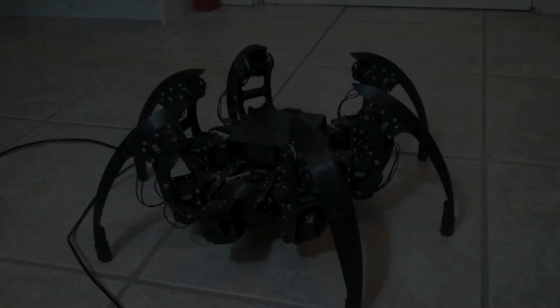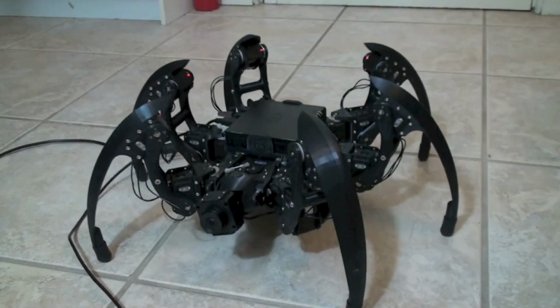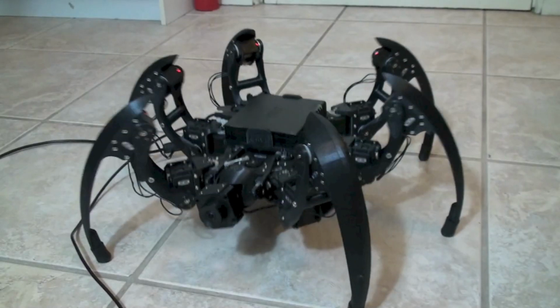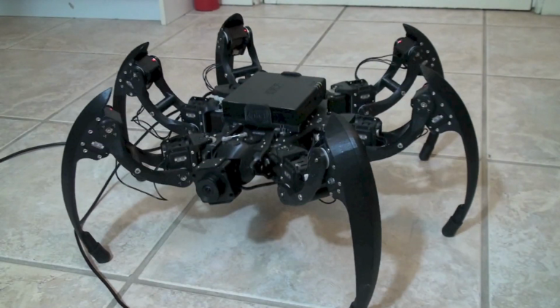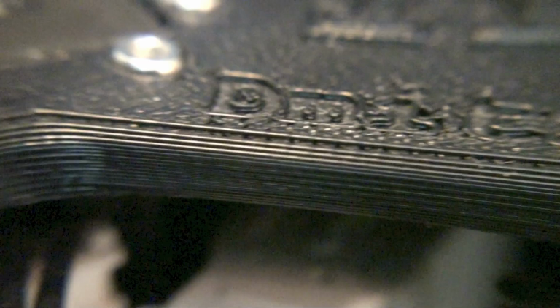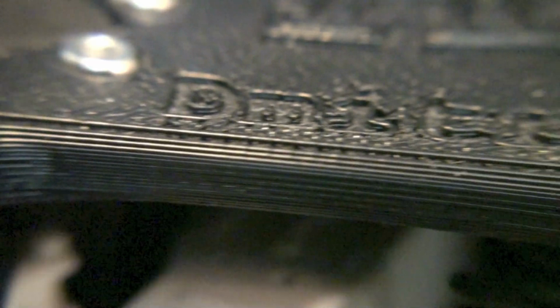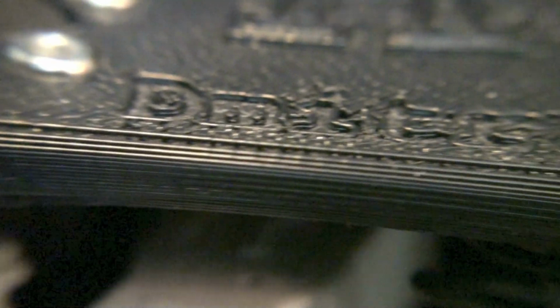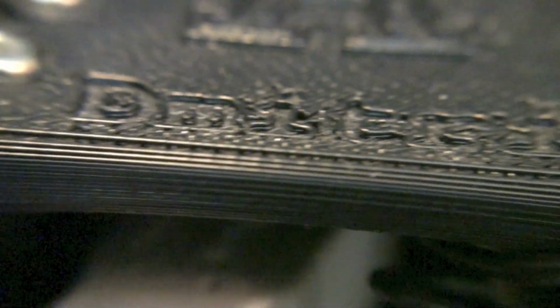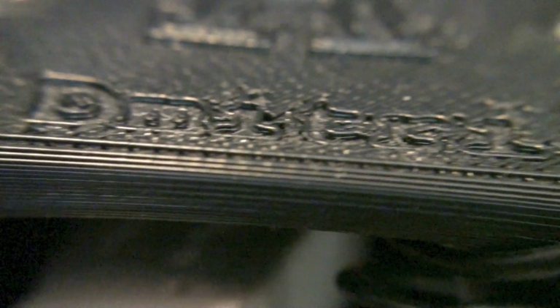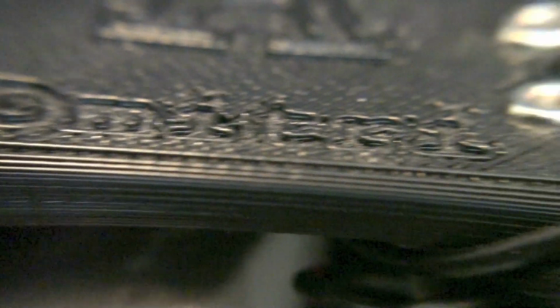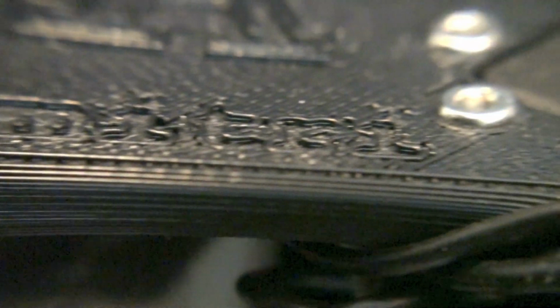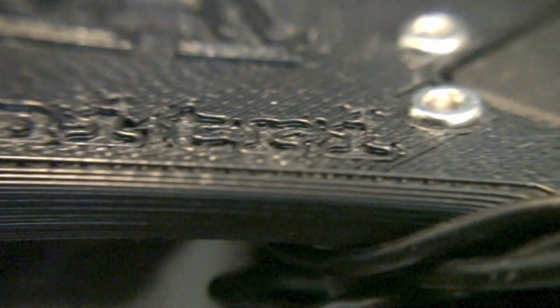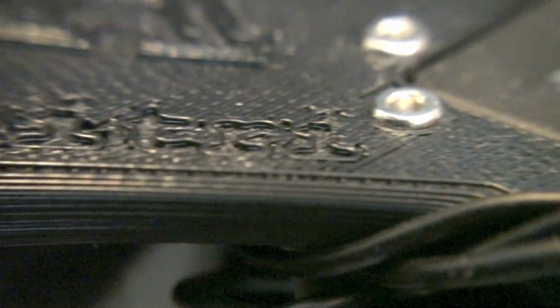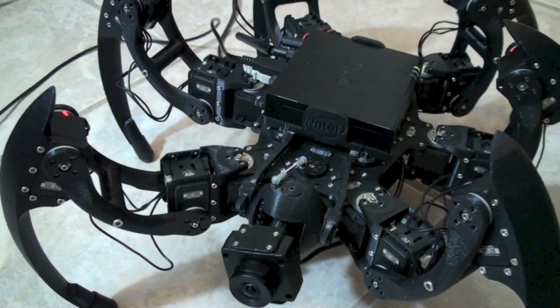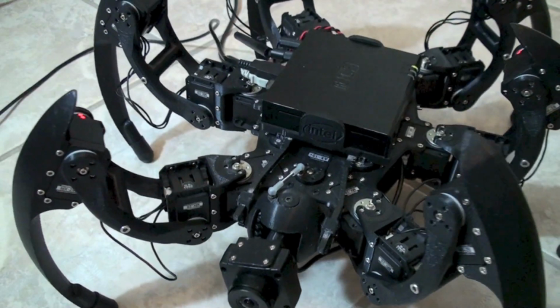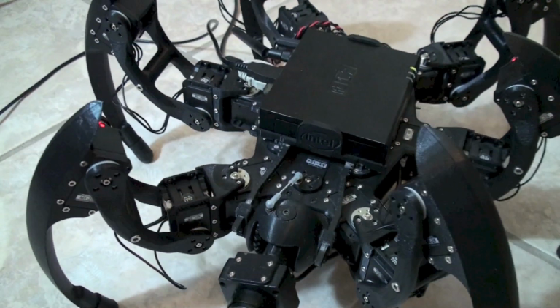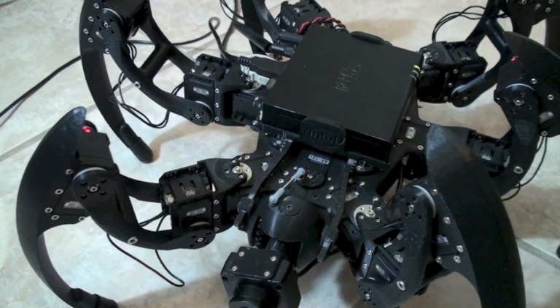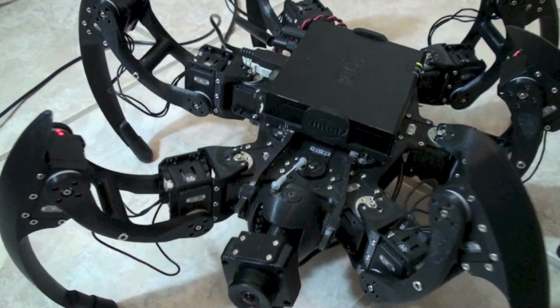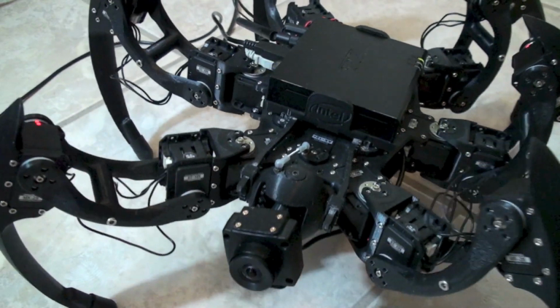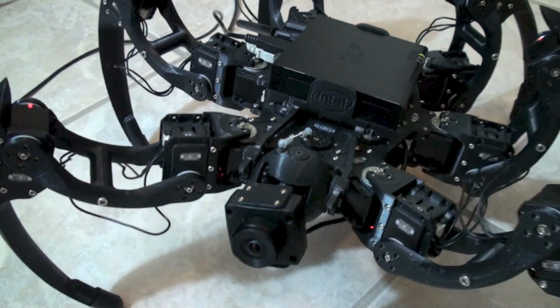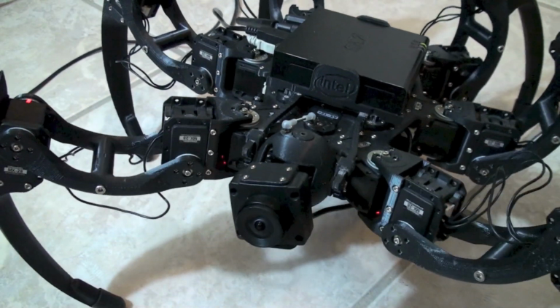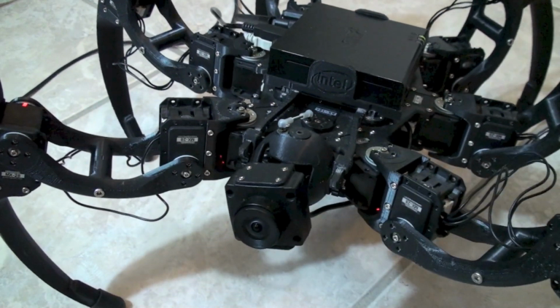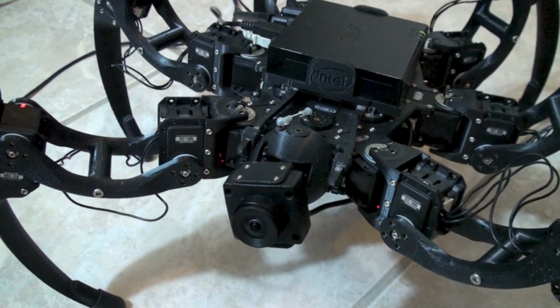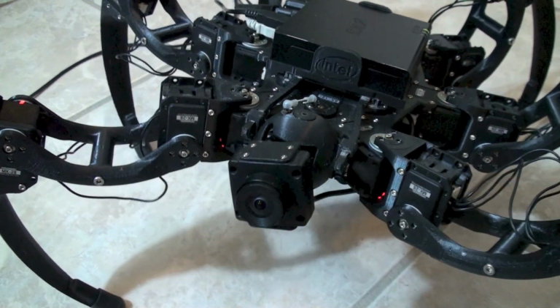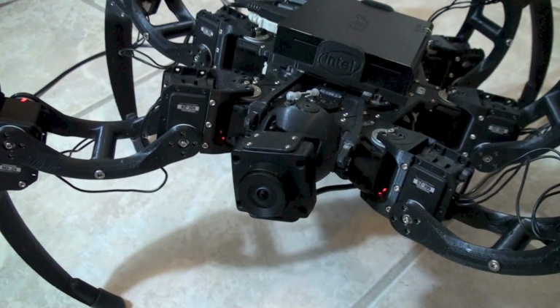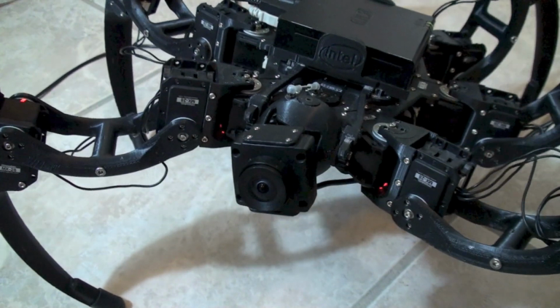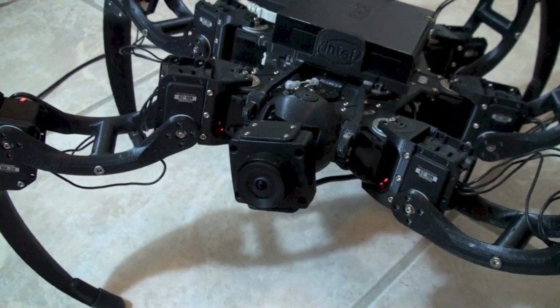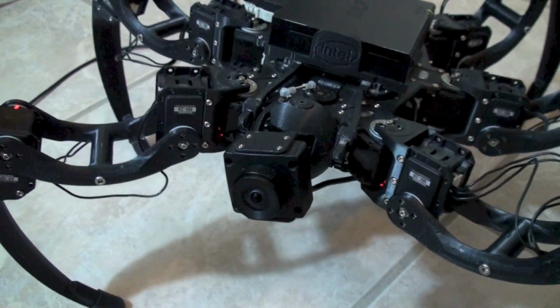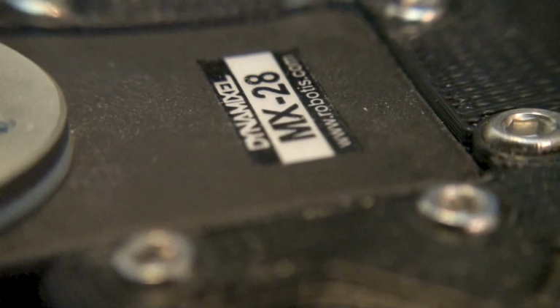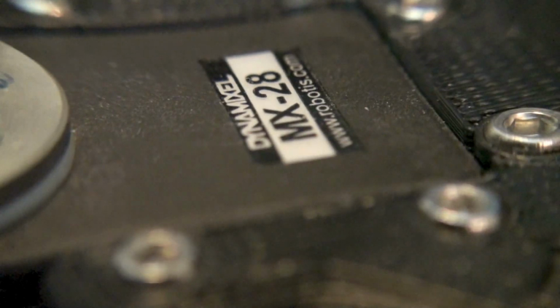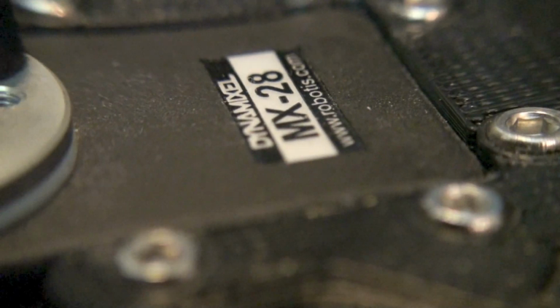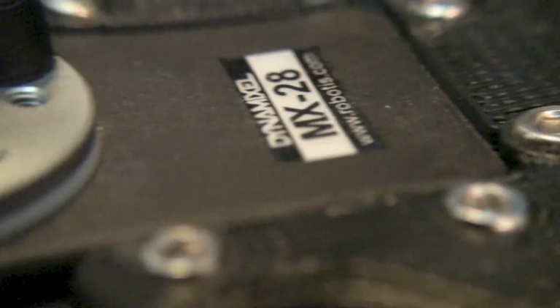Dimitri is a hexapod robot designed, built, and programmed by Matt Bunting at the University of Arizona.